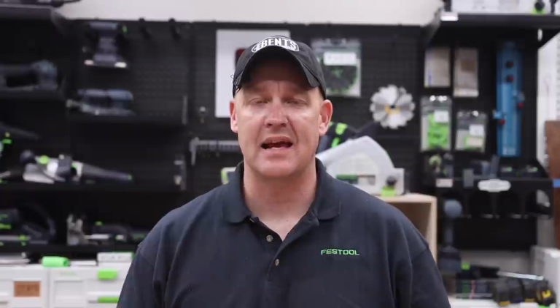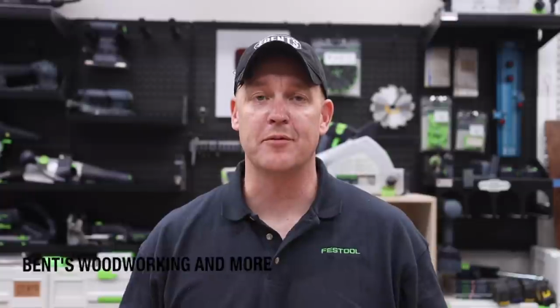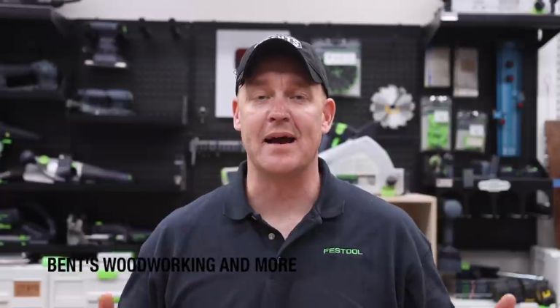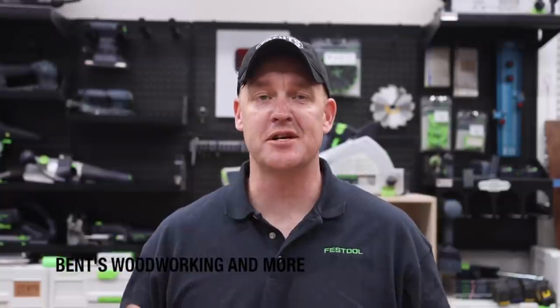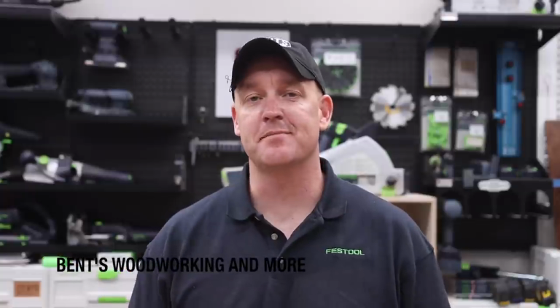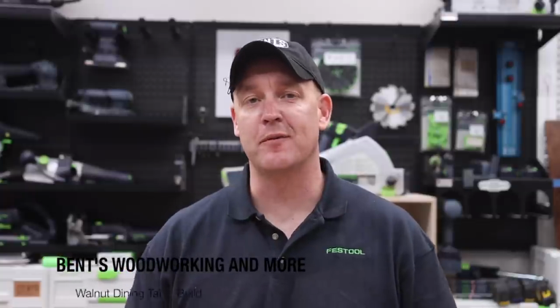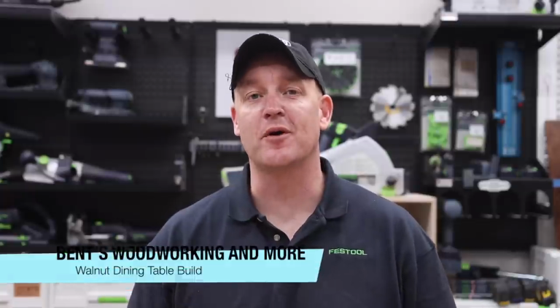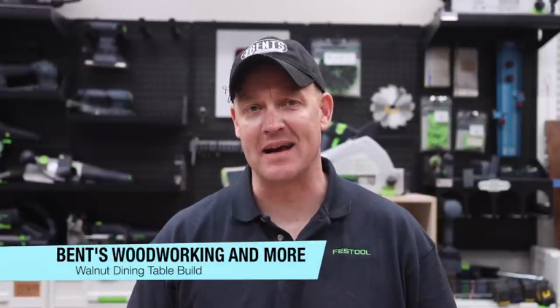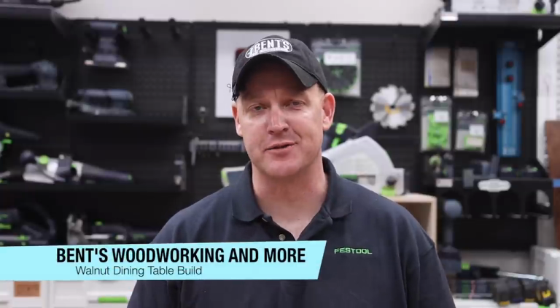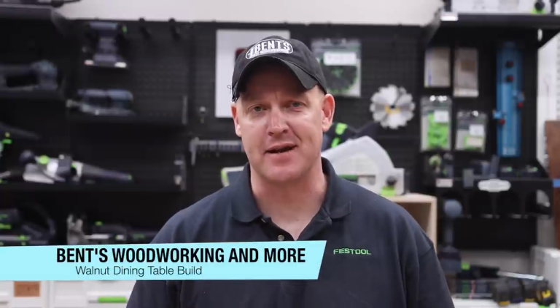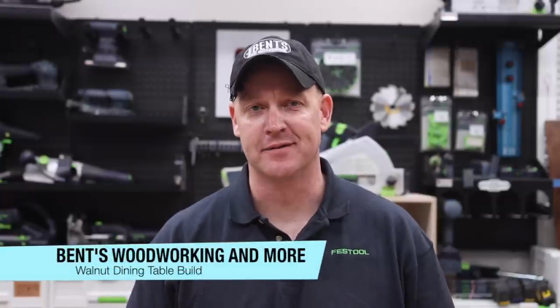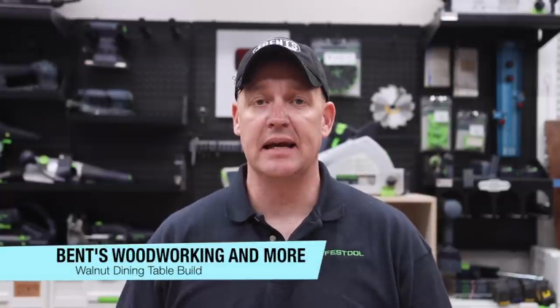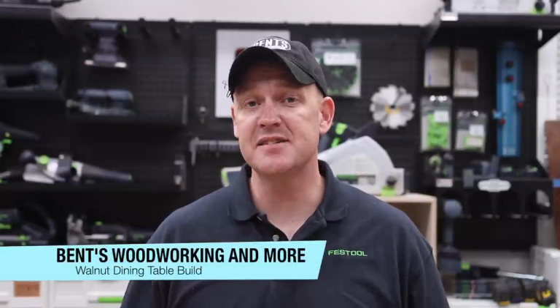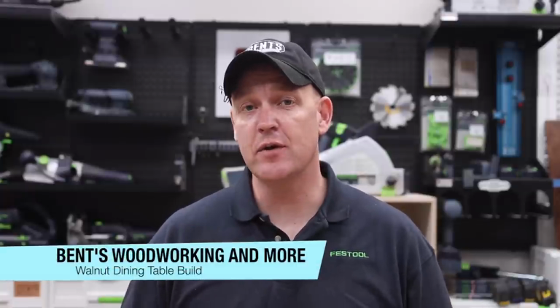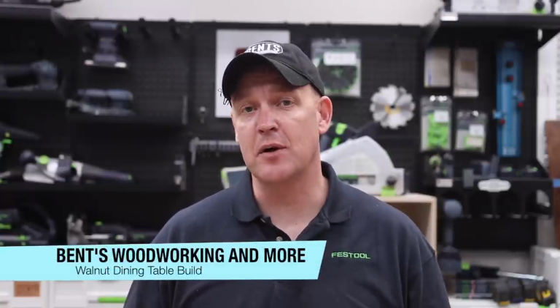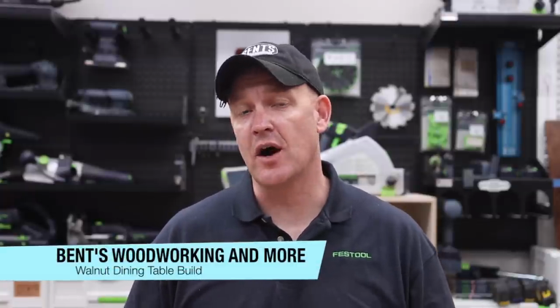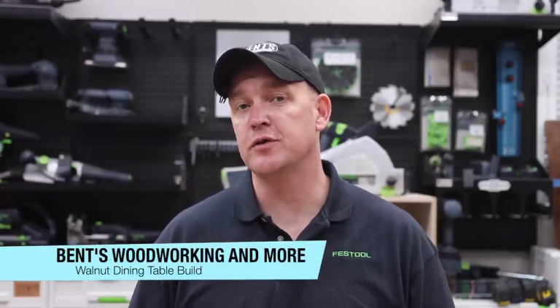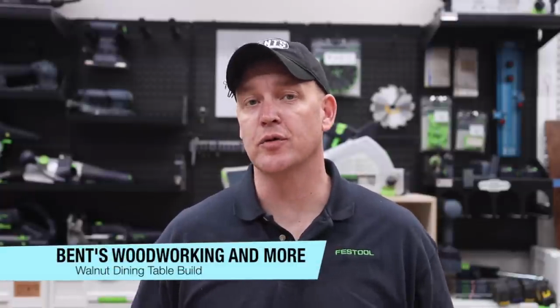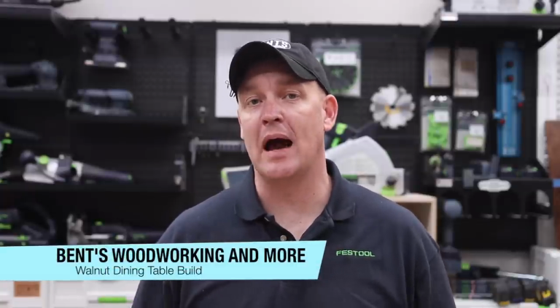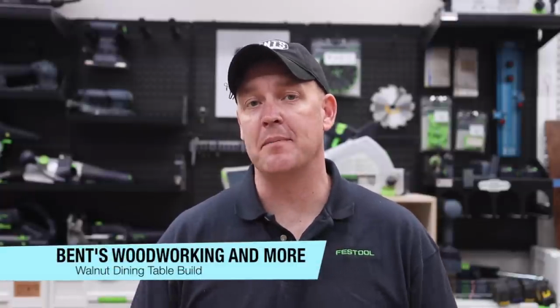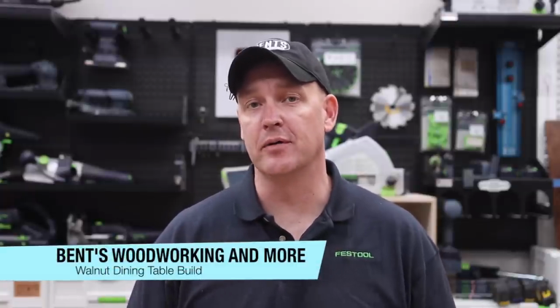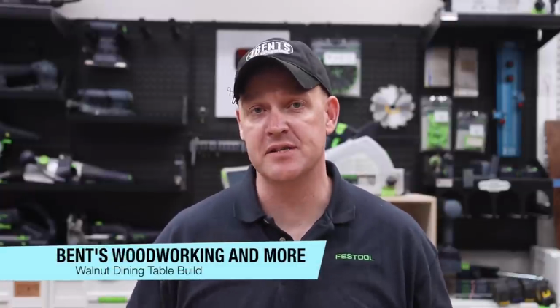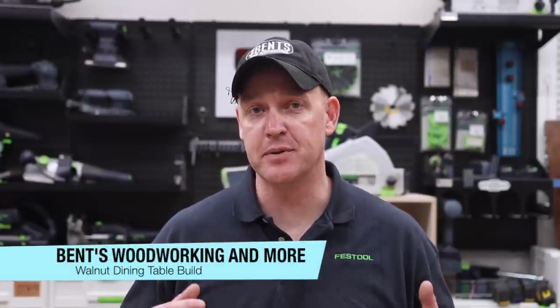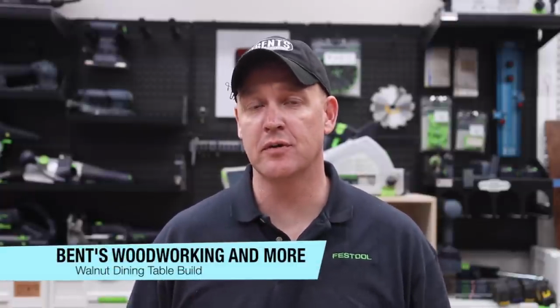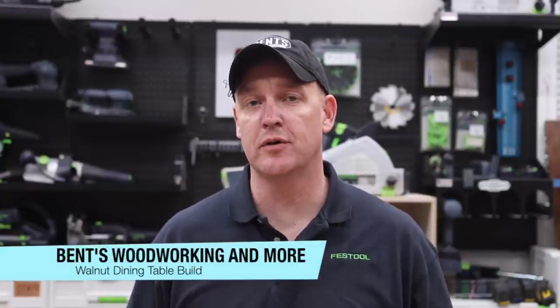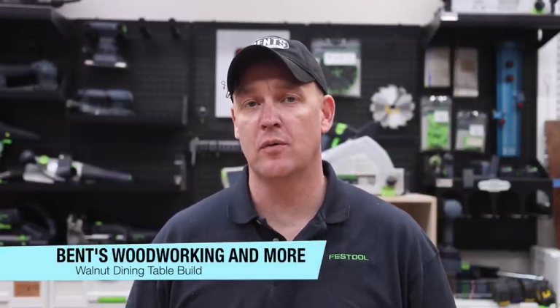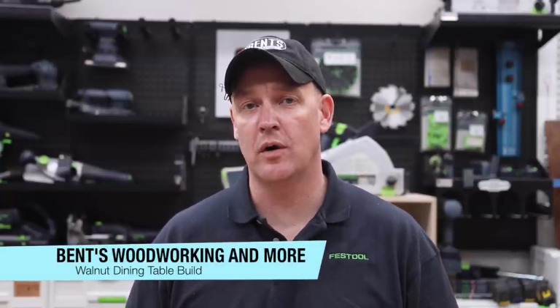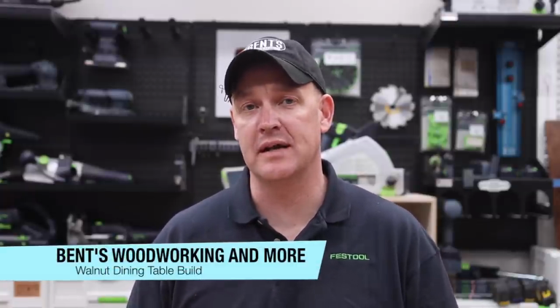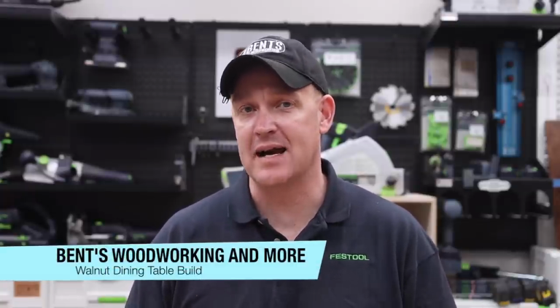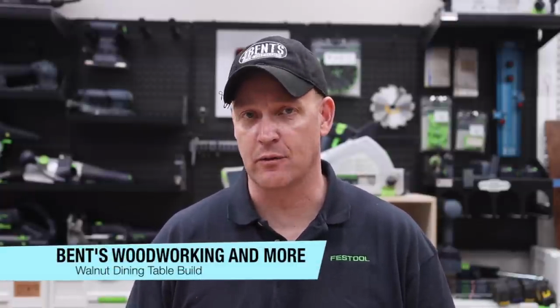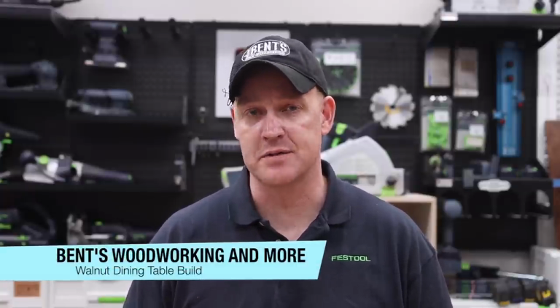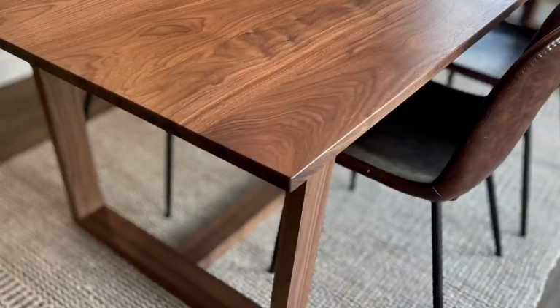Hey everybody, I'm Jason Benton. Welcome back to the channel. In this video, I'm going to walk you through how I built this beautiful walnut dining room table.